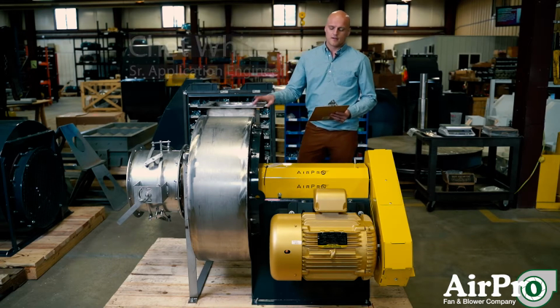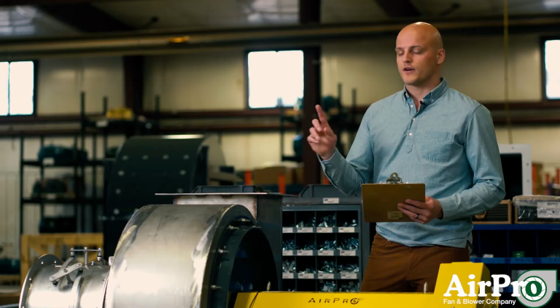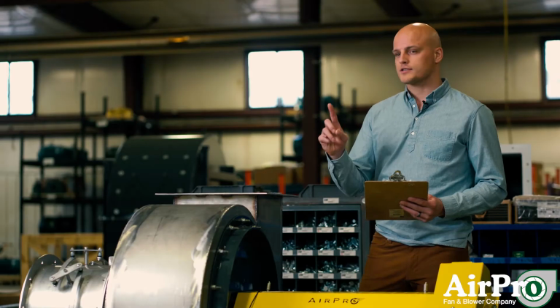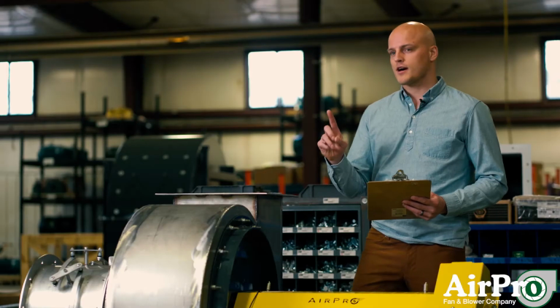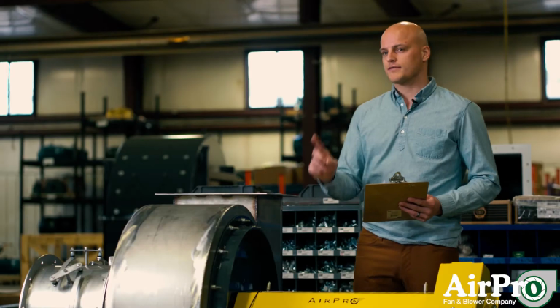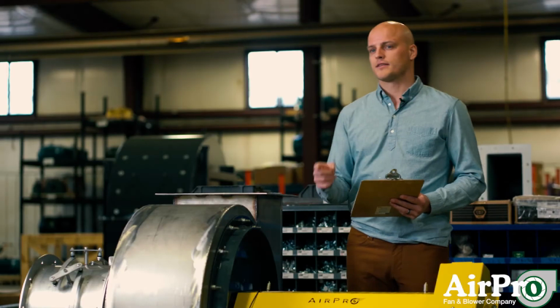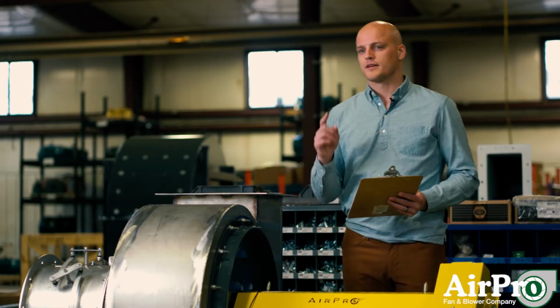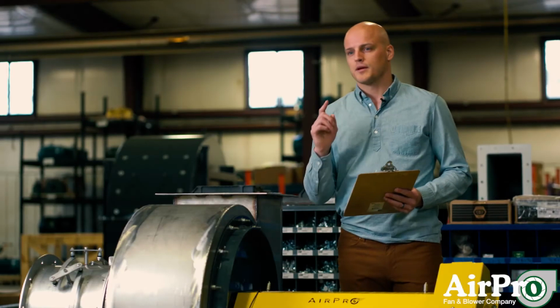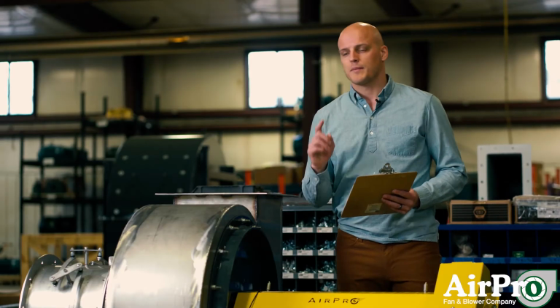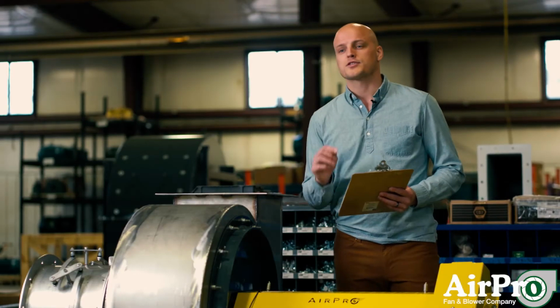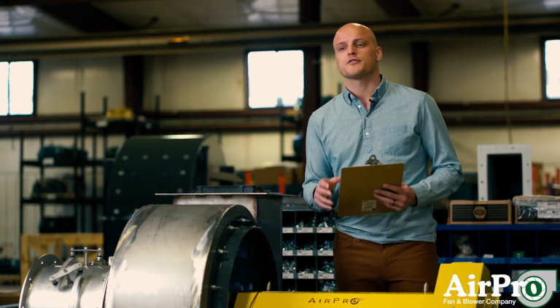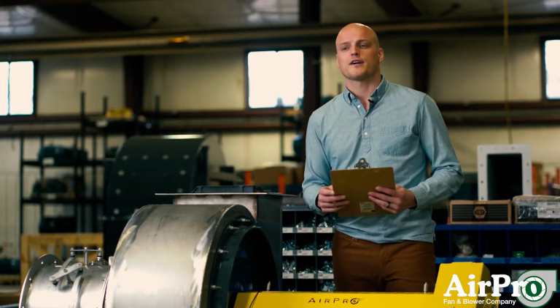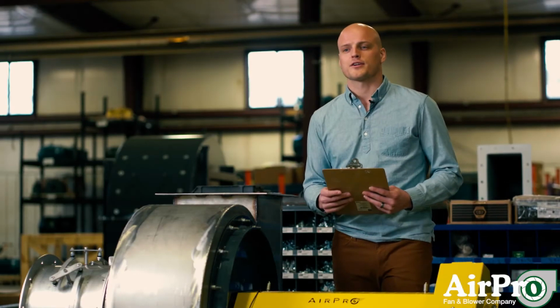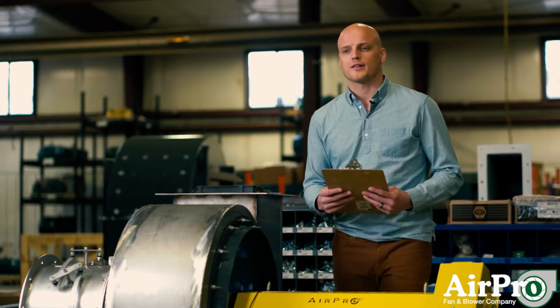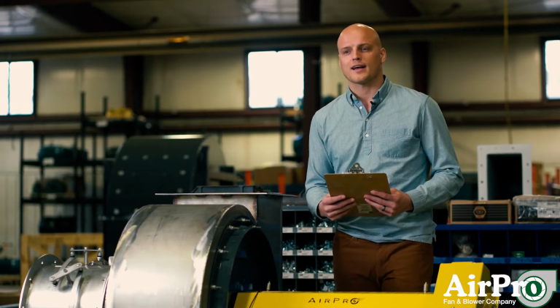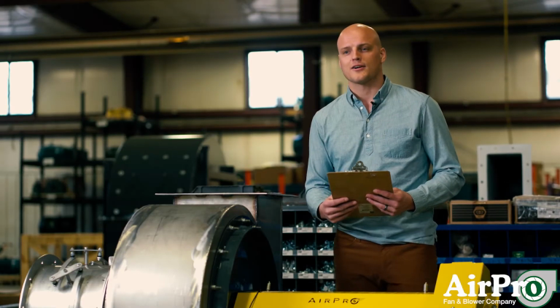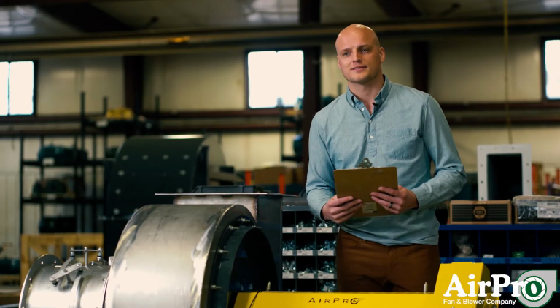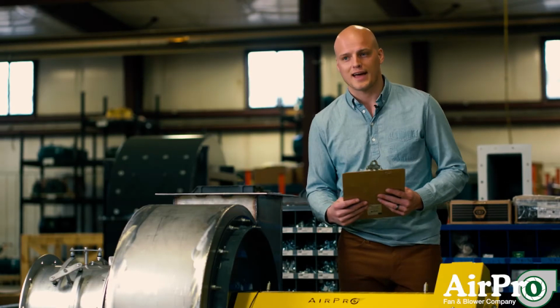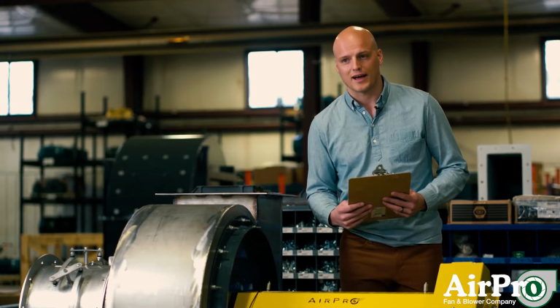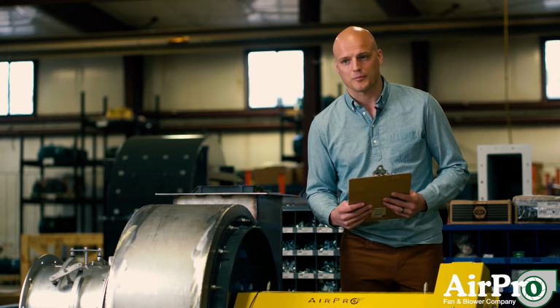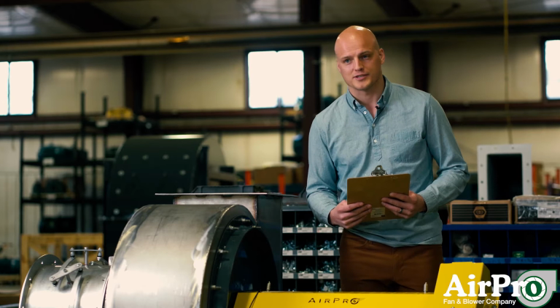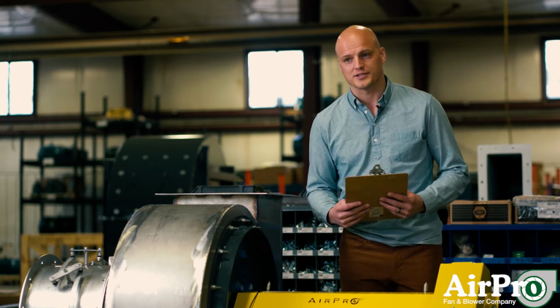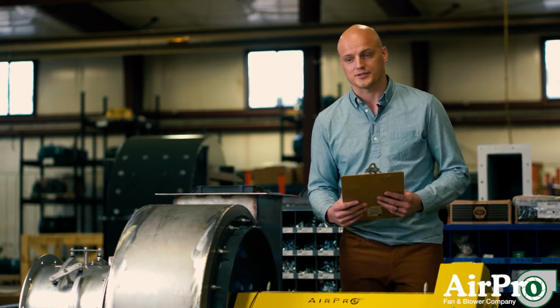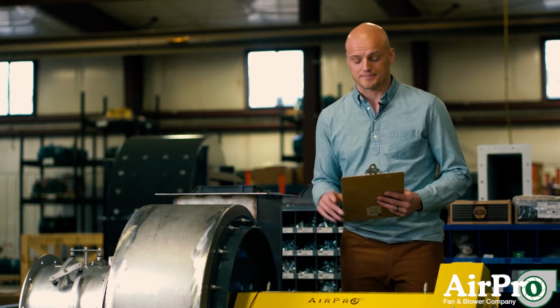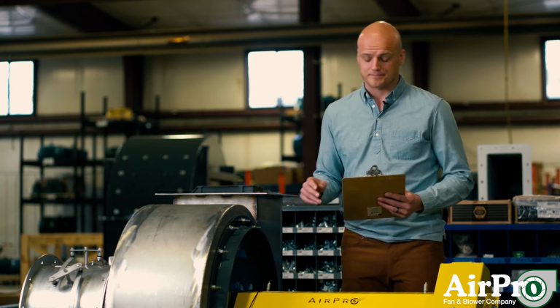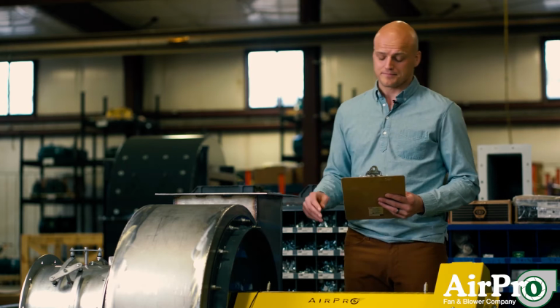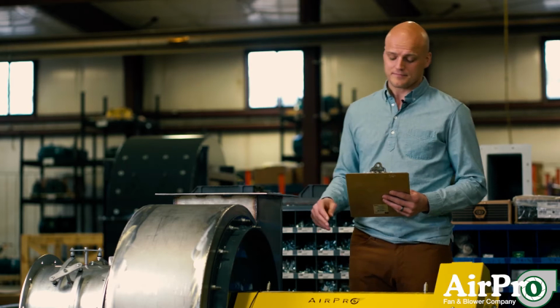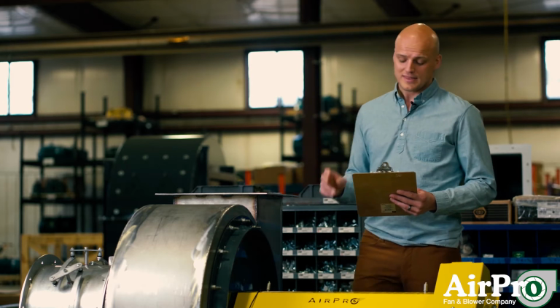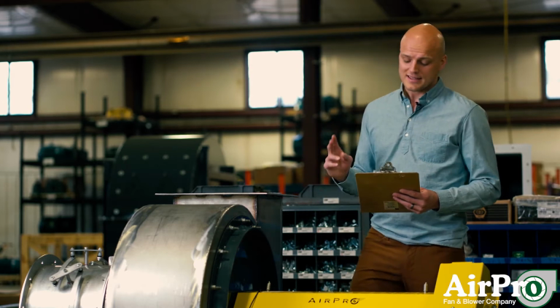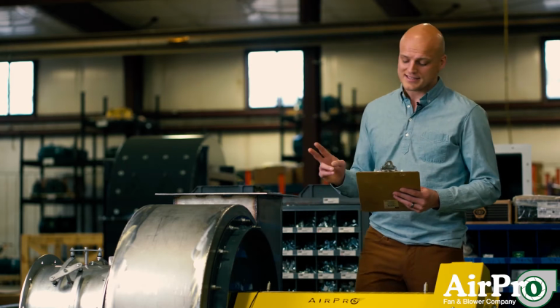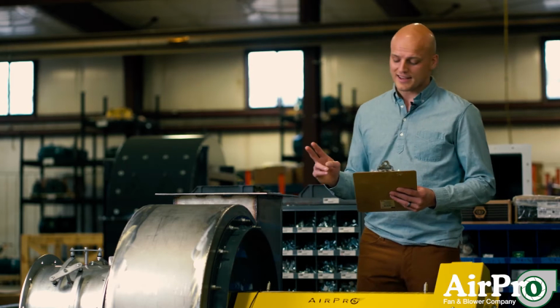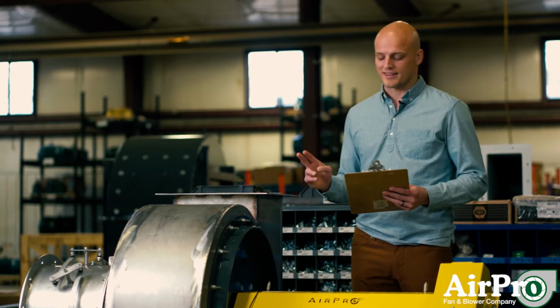First off, make sure you follow your lockout and tagout procedures. Secondly,